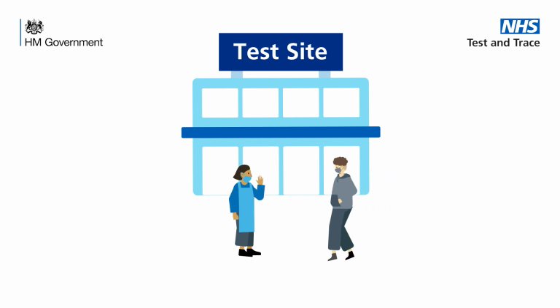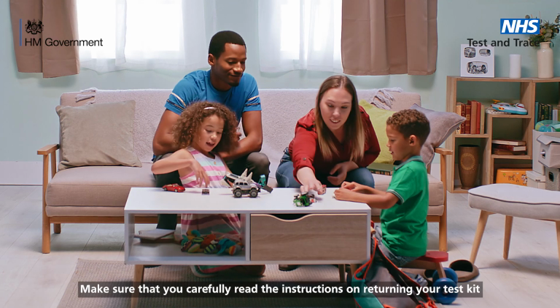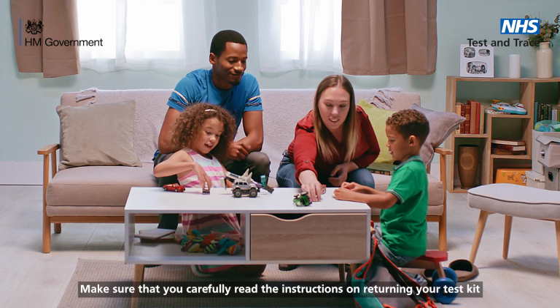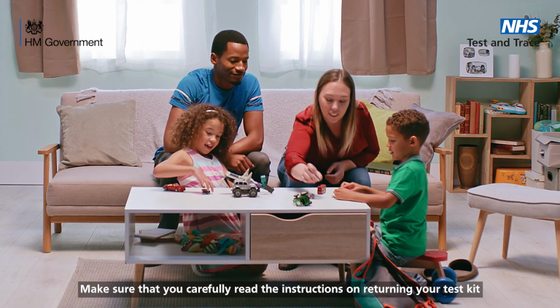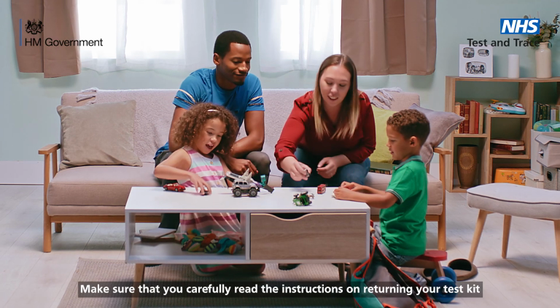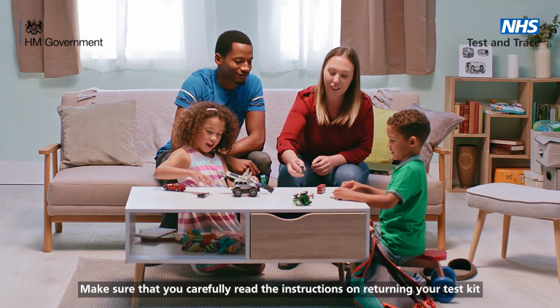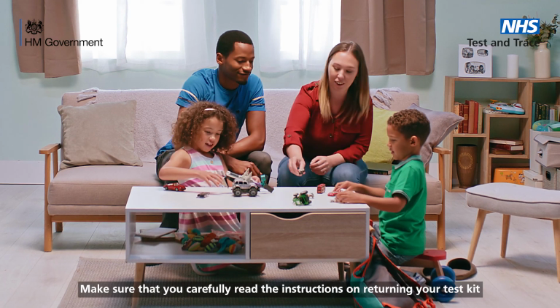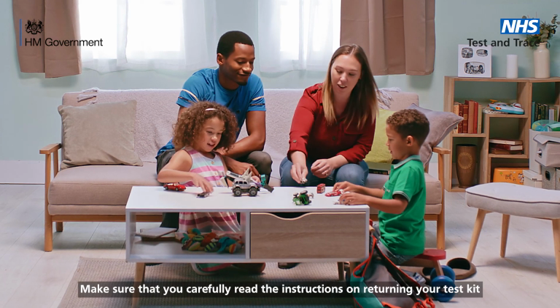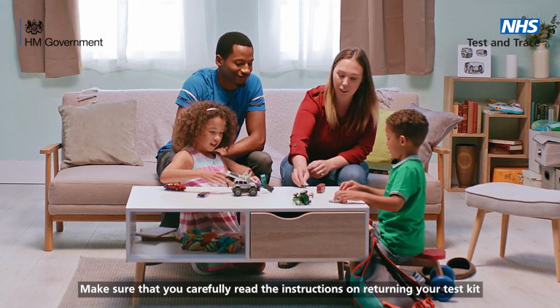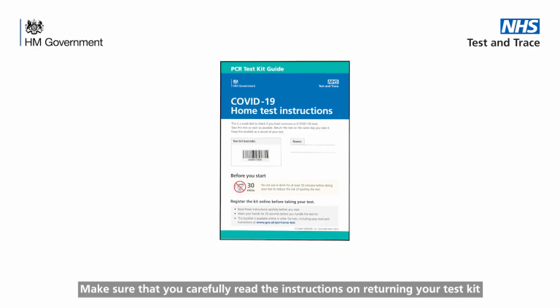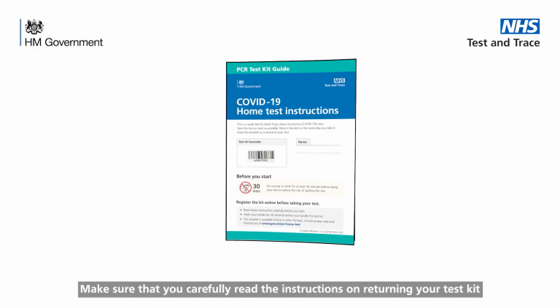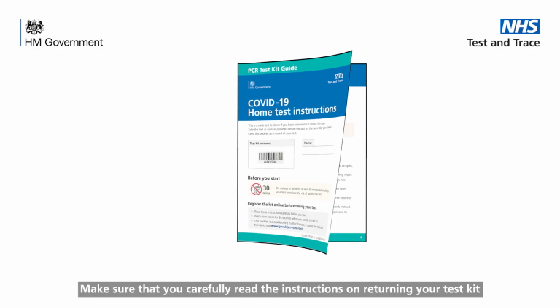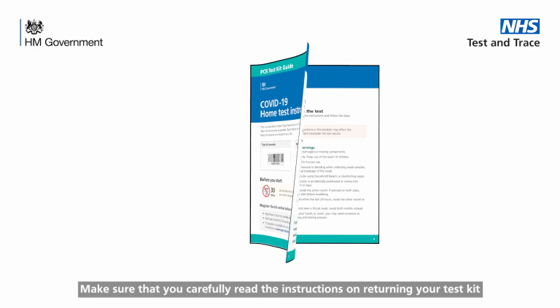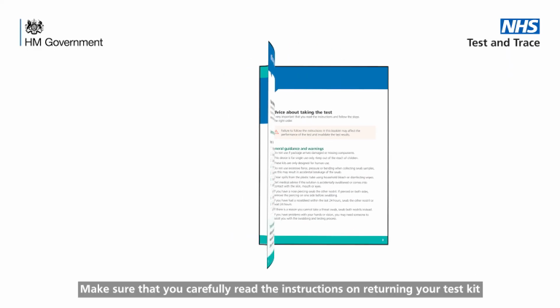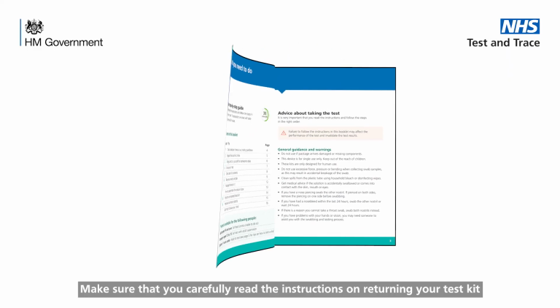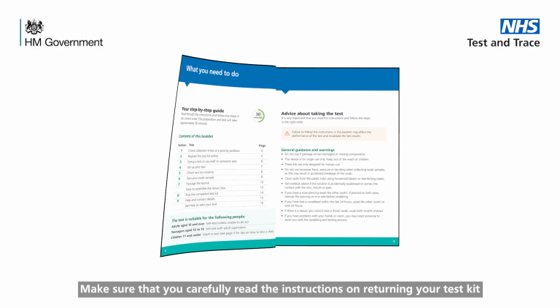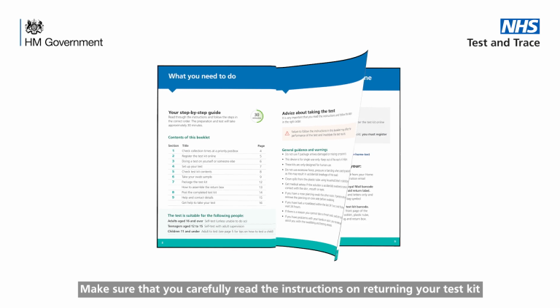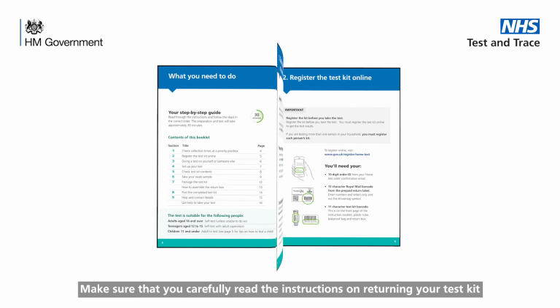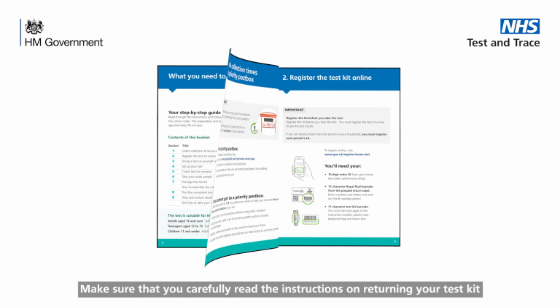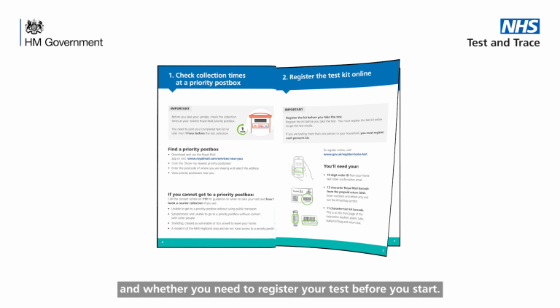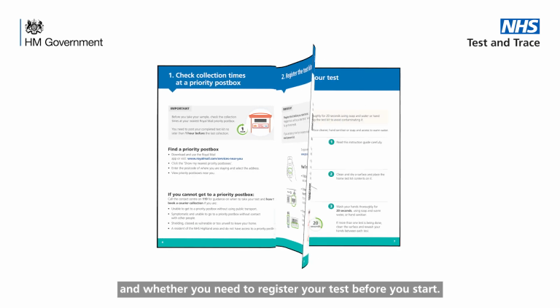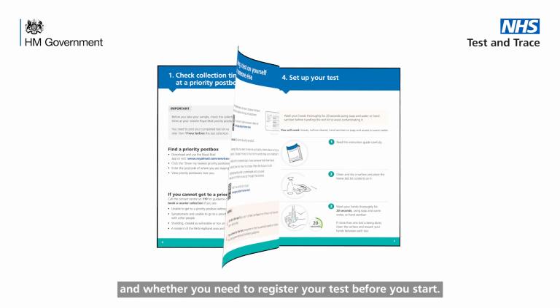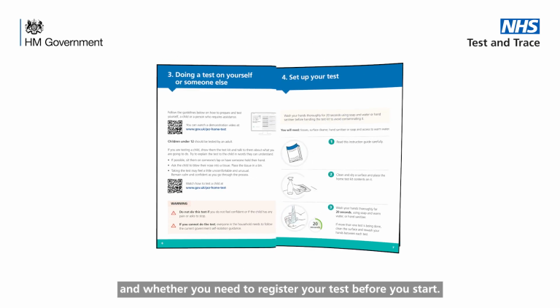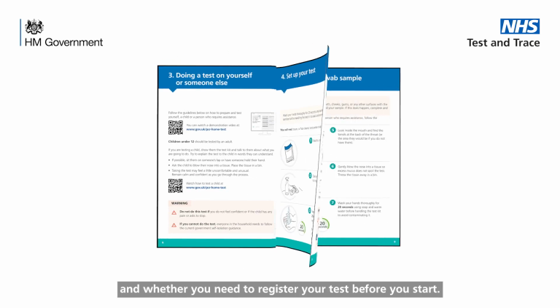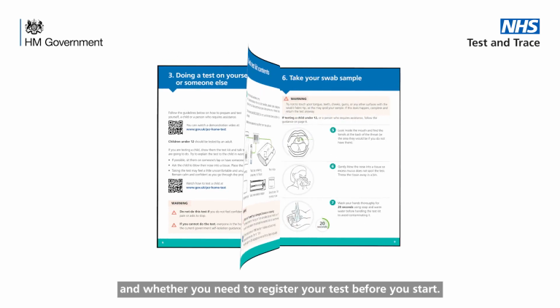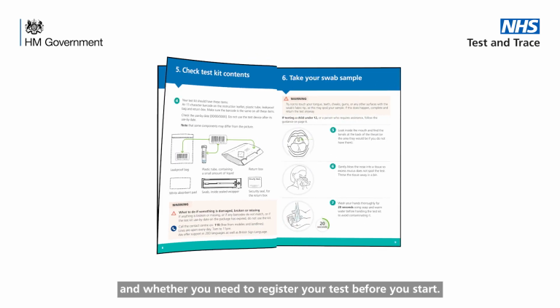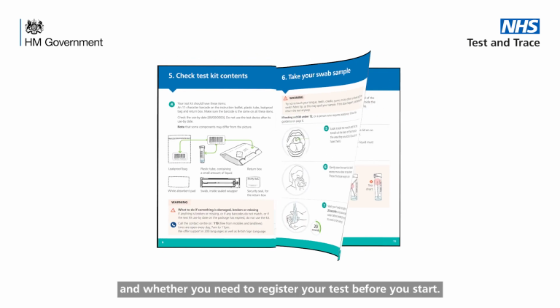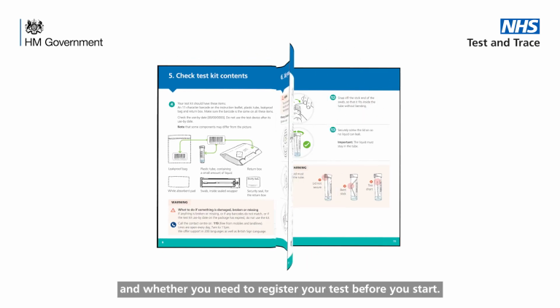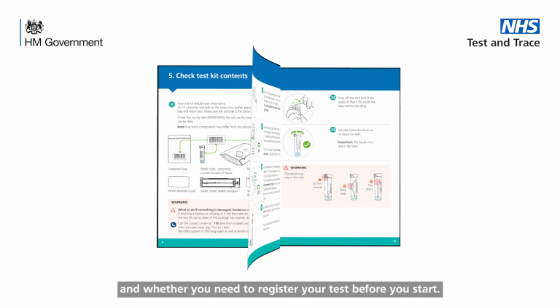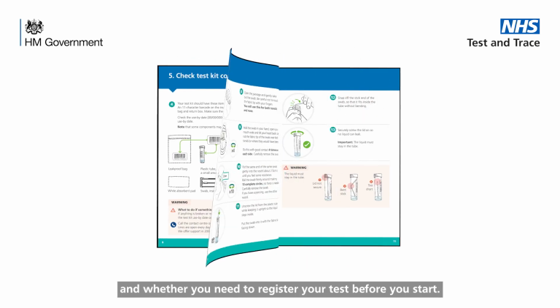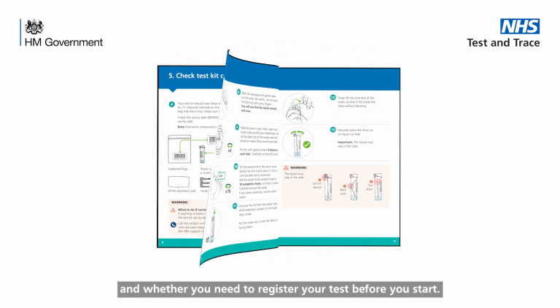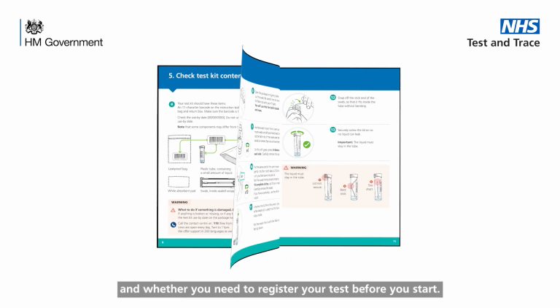Make sure that you carefully read the instructions on returning your test kit and whether you need to register your test before you start.